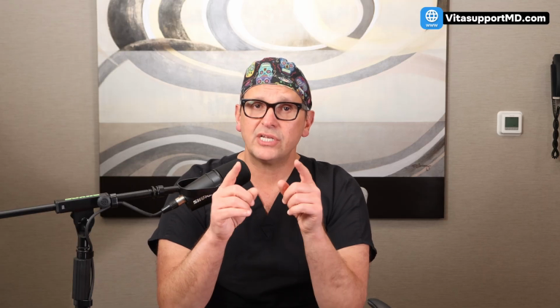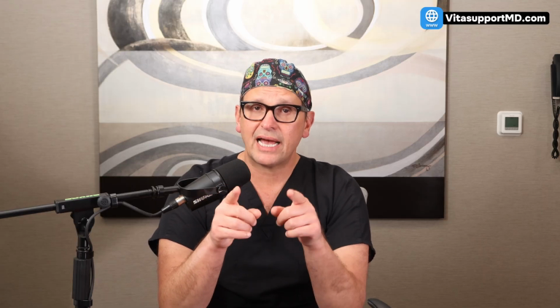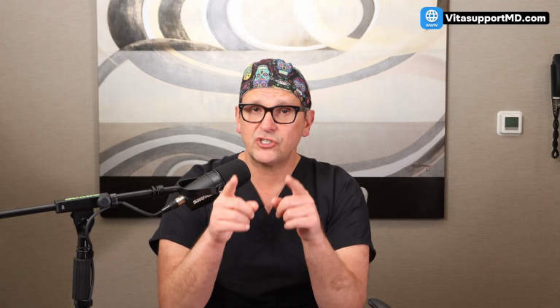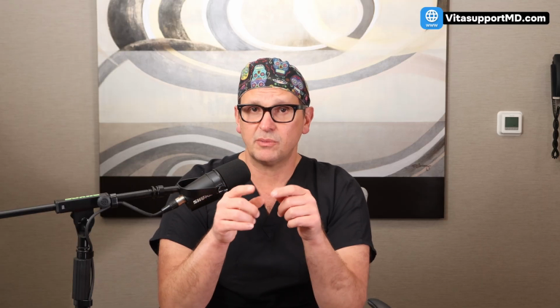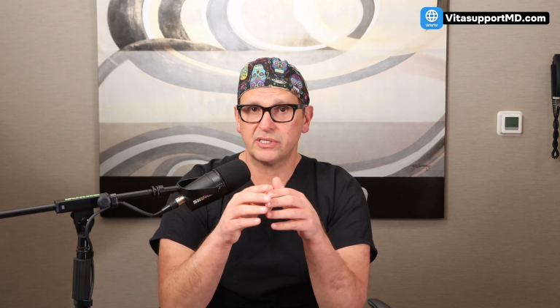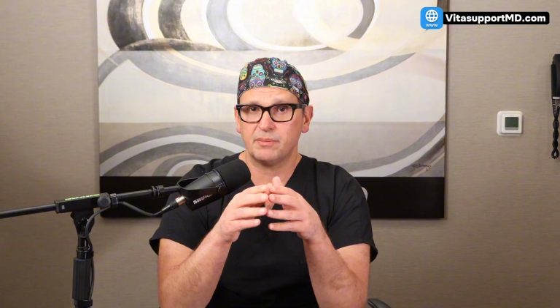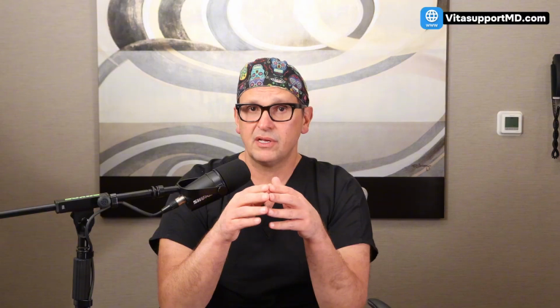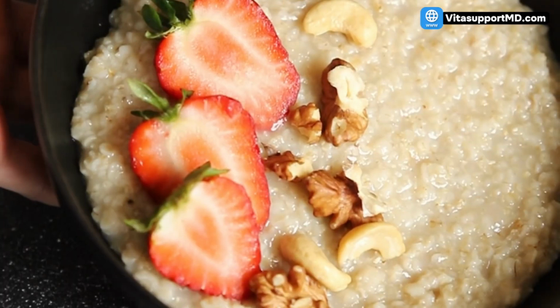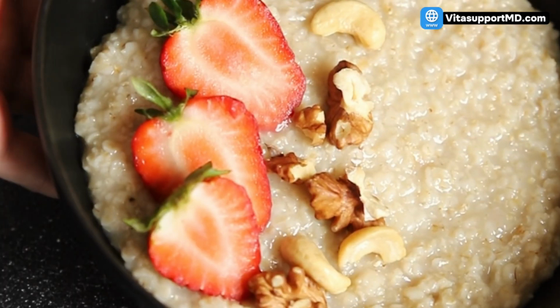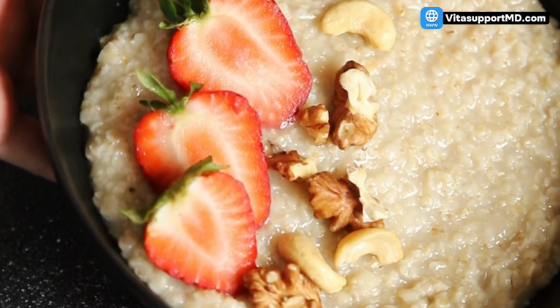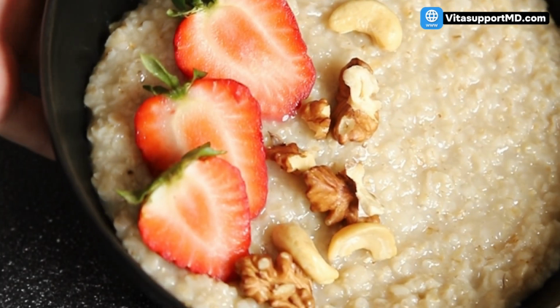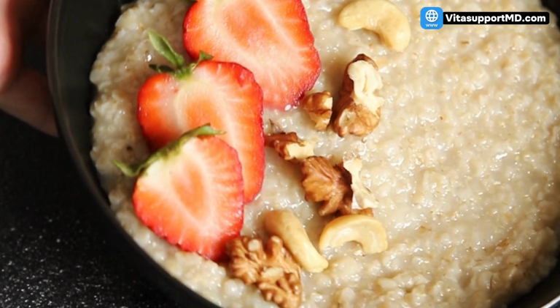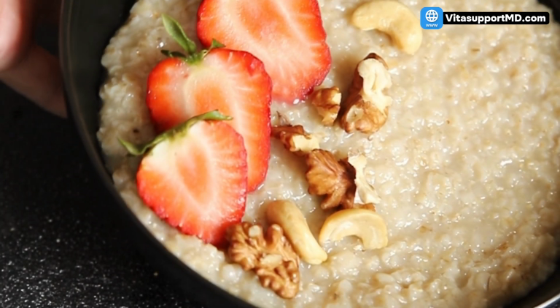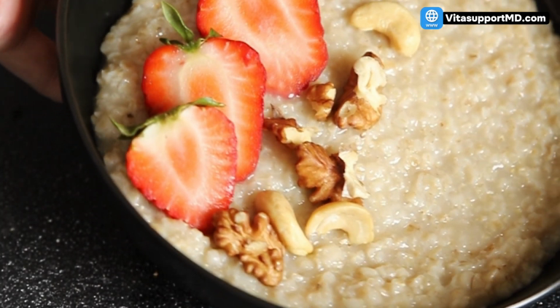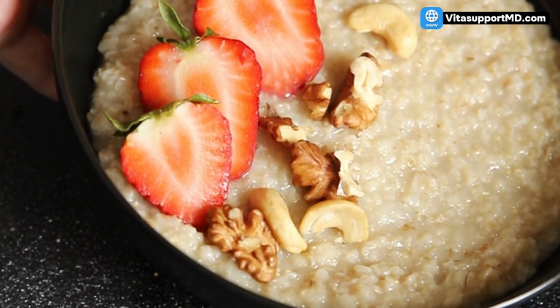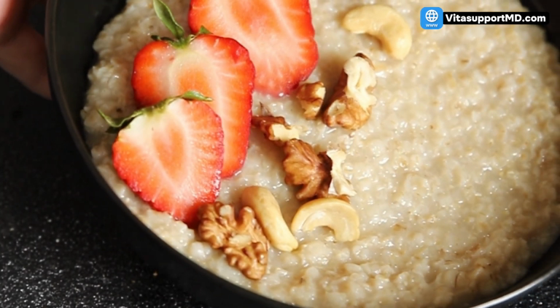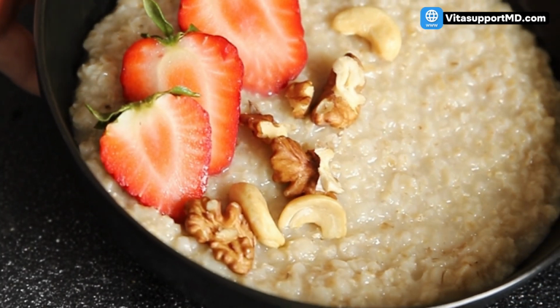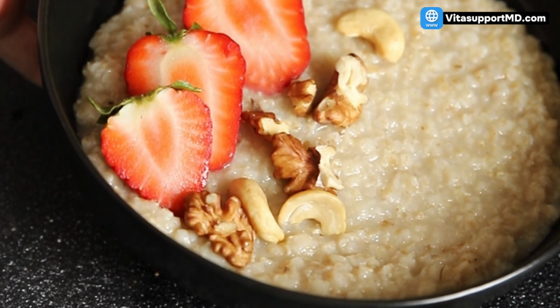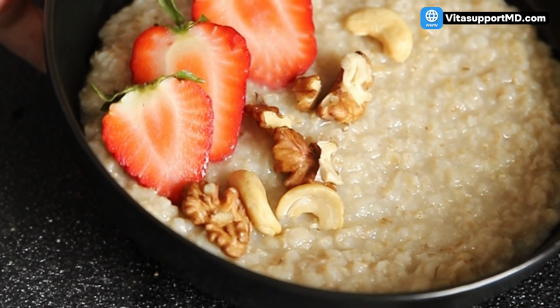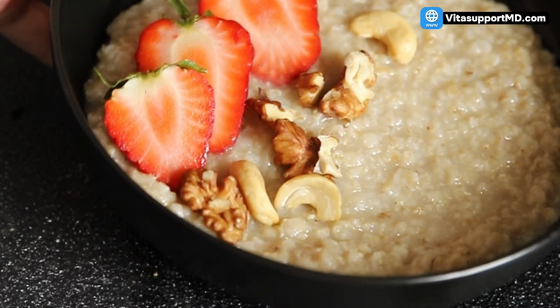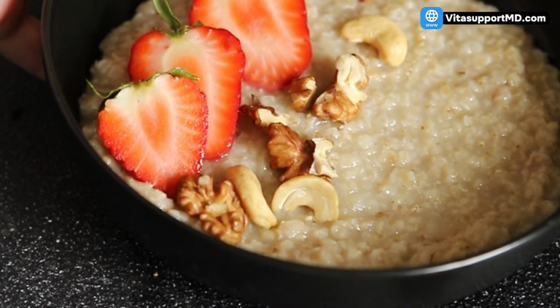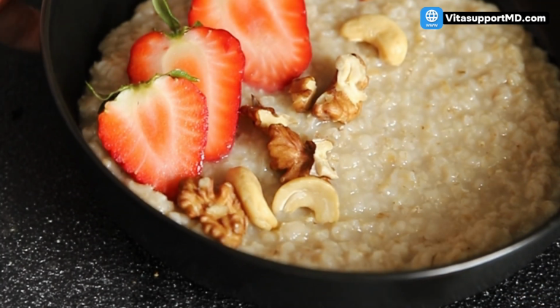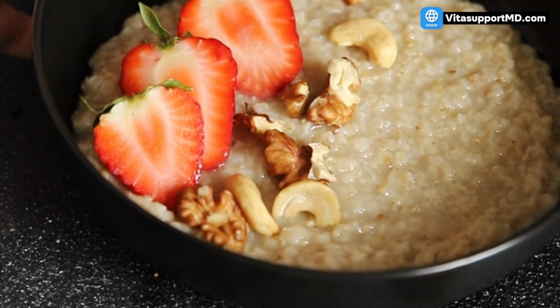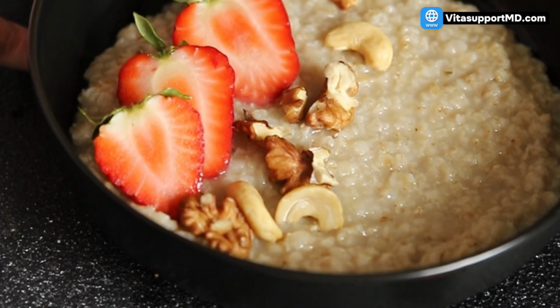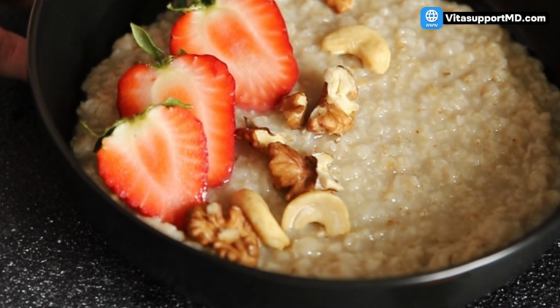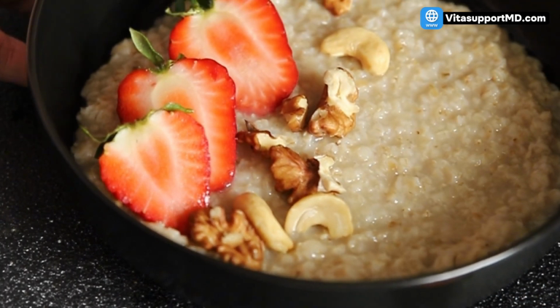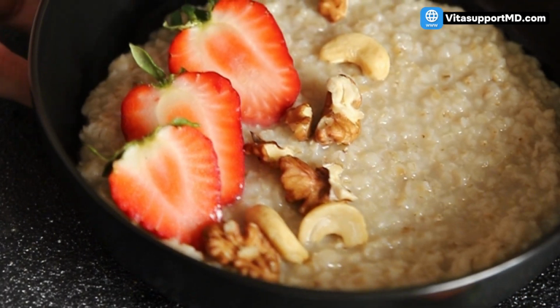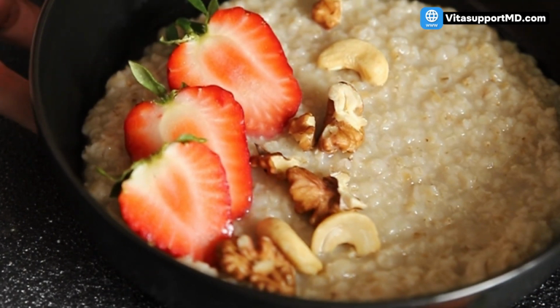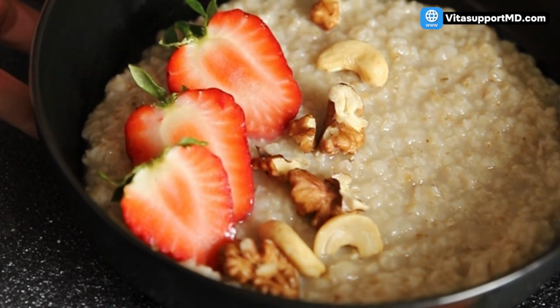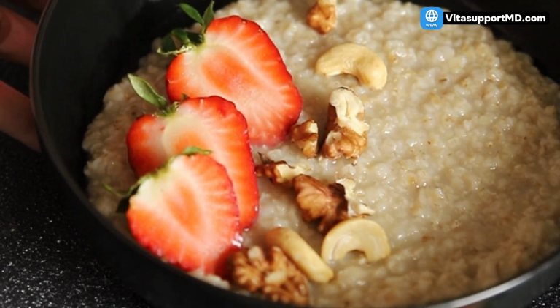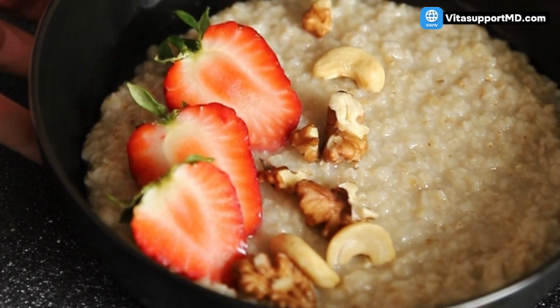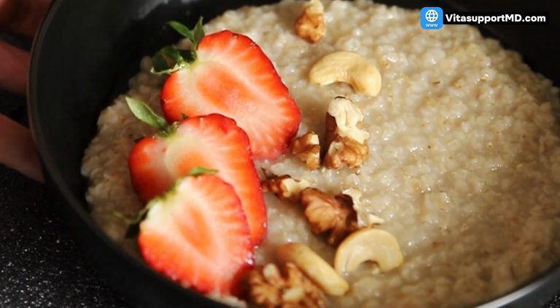Here's an actionable tip: start your day with a bowl of oatmeal. You've just hit 3 grams of your goal before lunch.